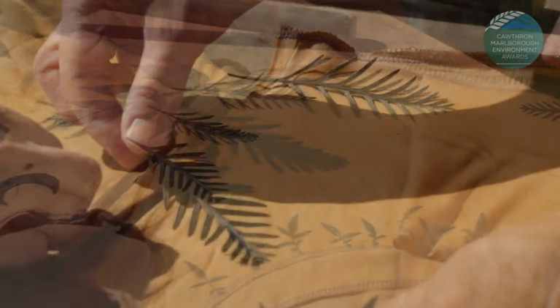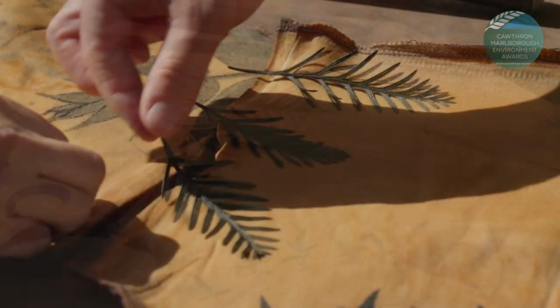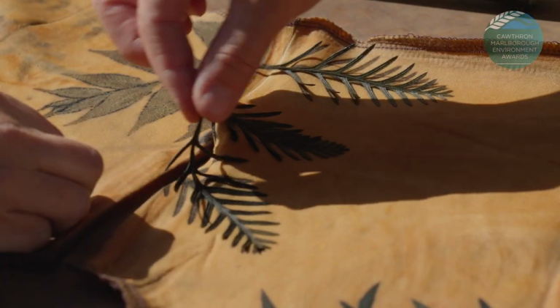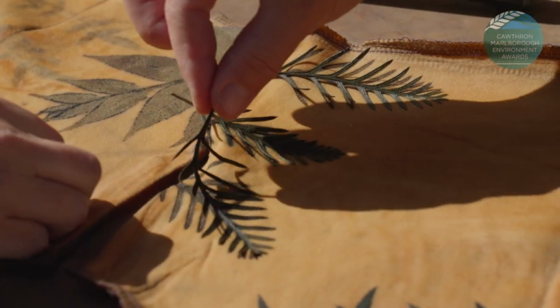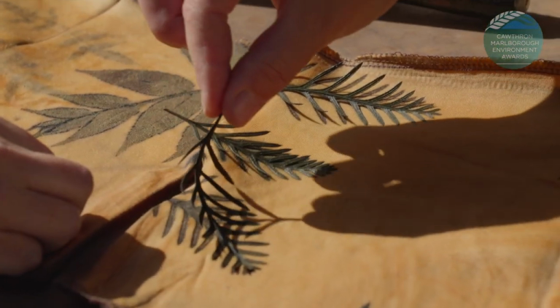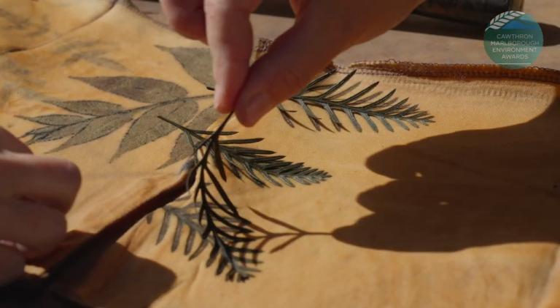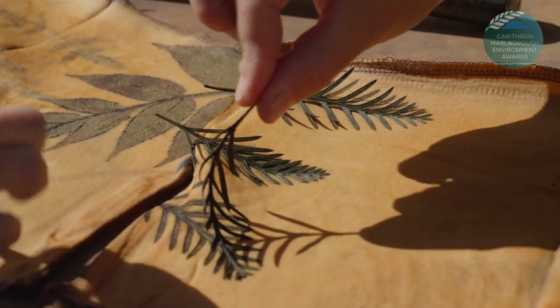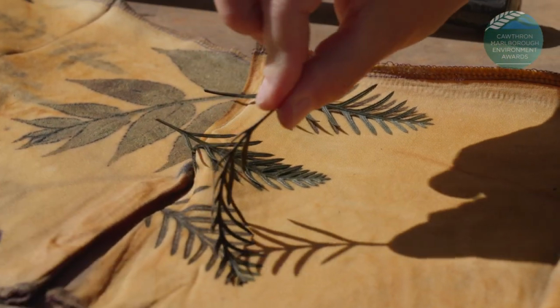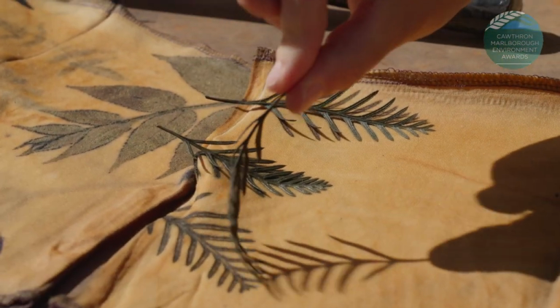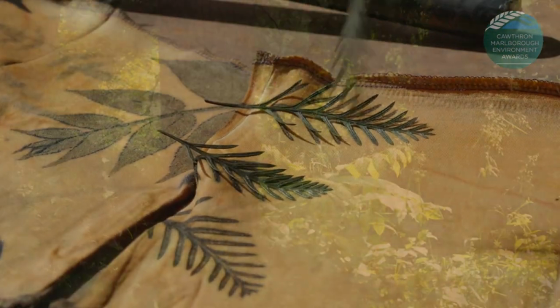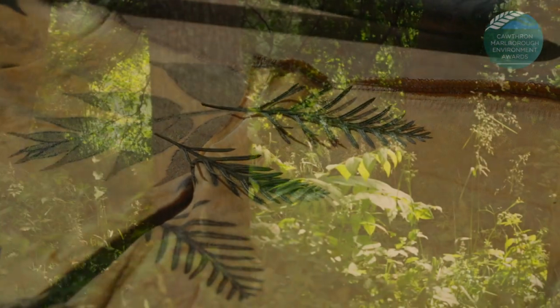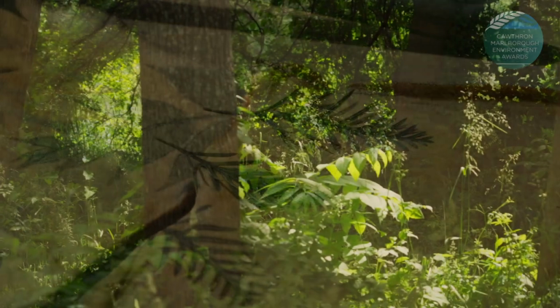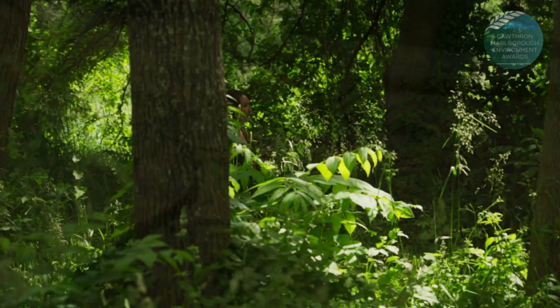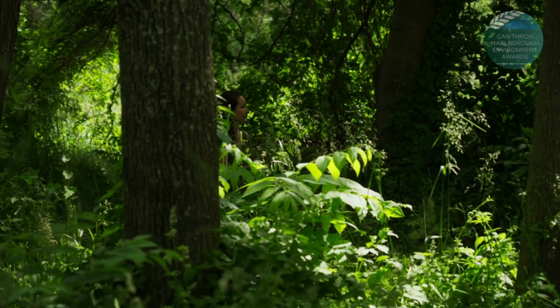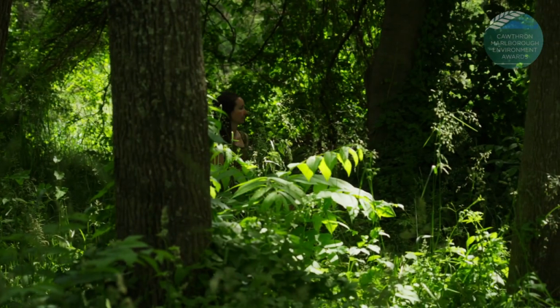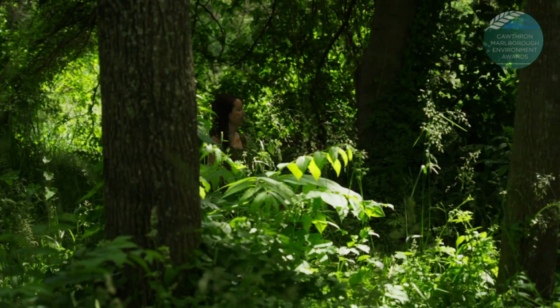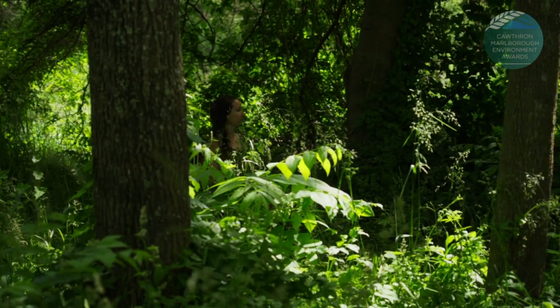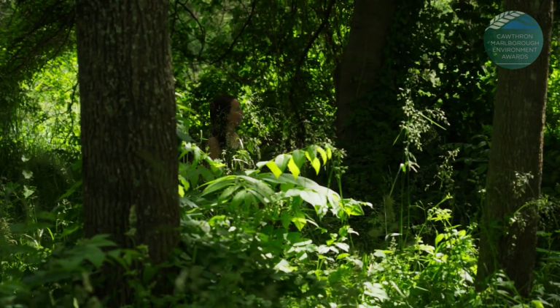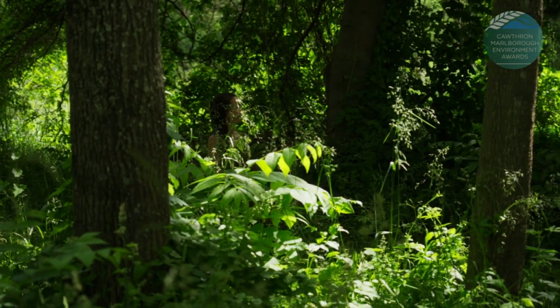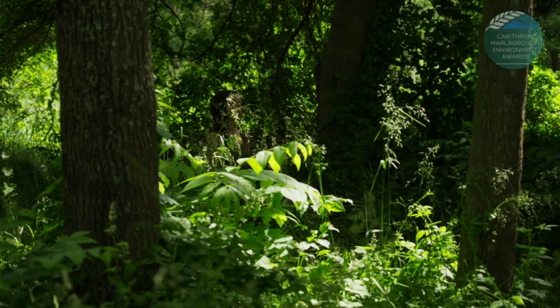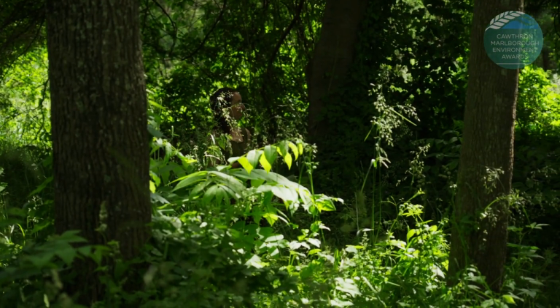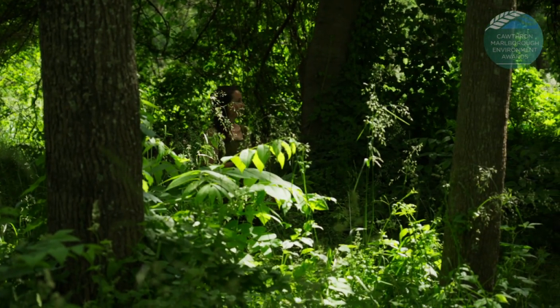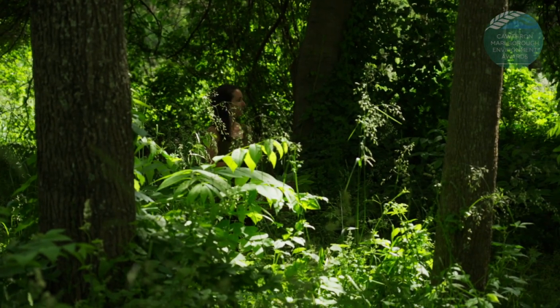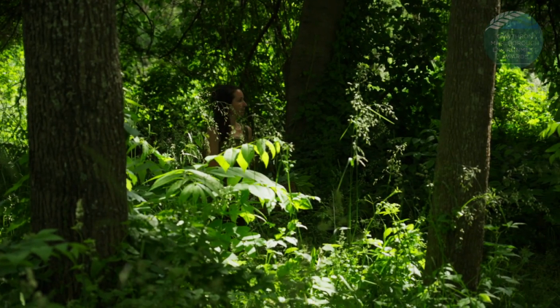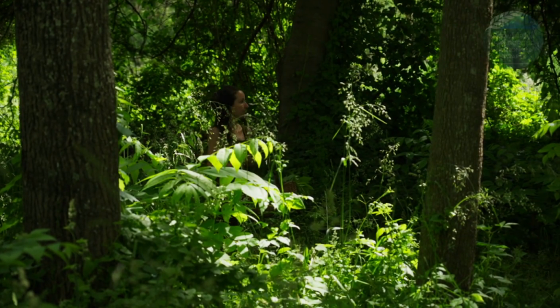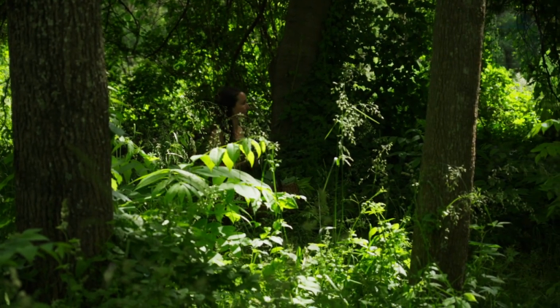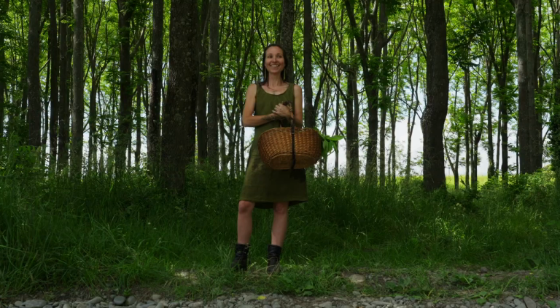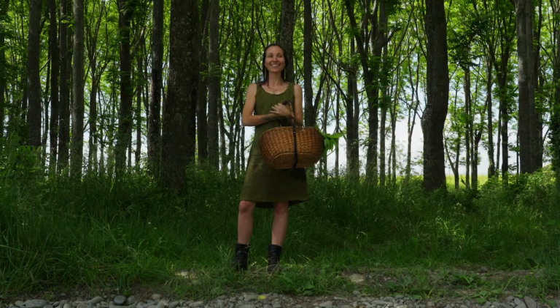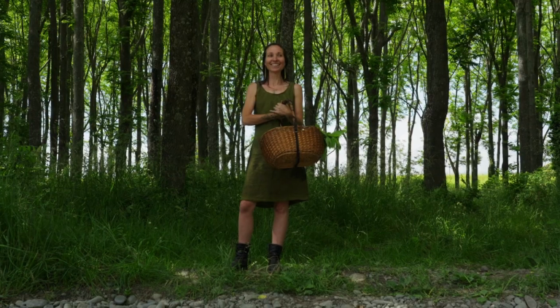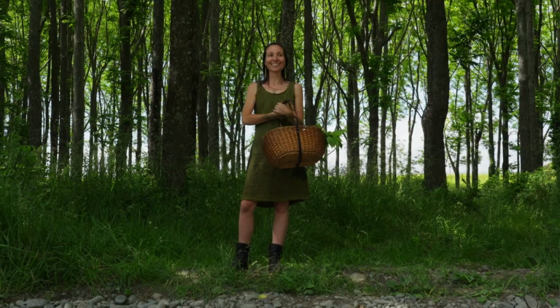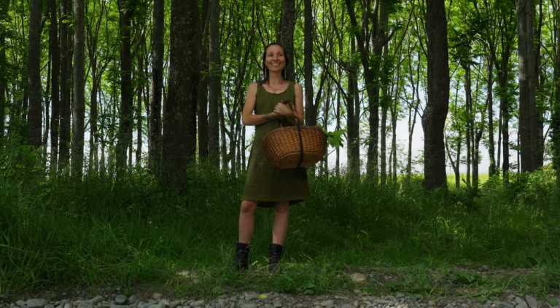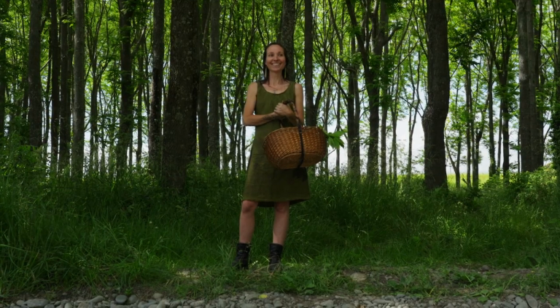And I'd like to be able to open that space up to sharing the knowledge, the power and the potency of this plant magic.